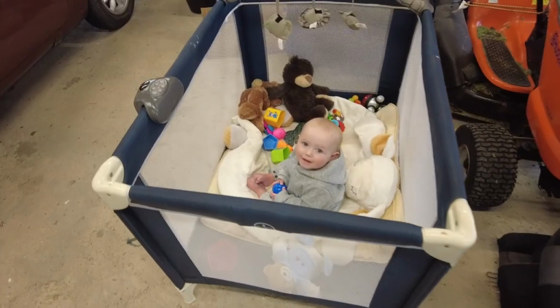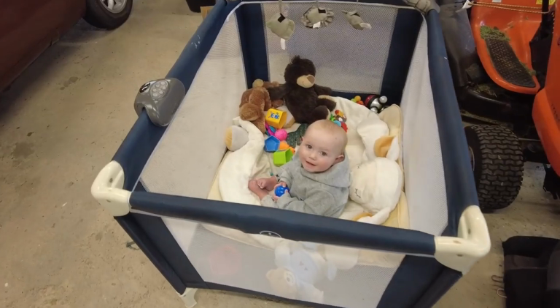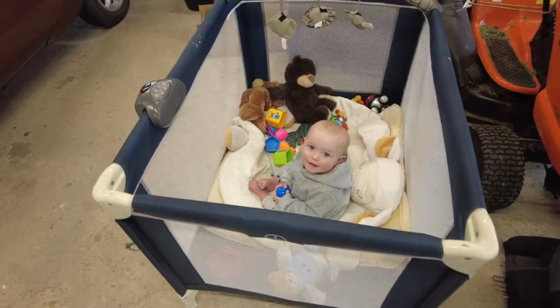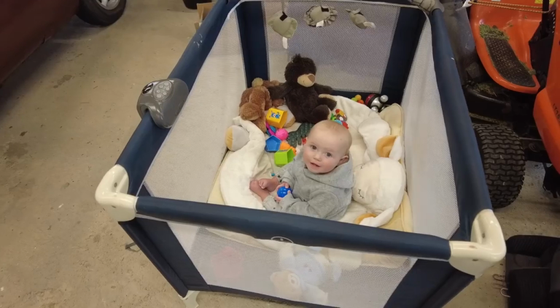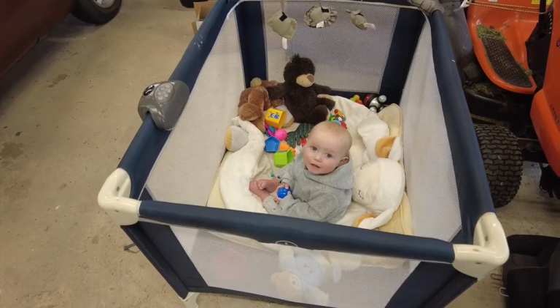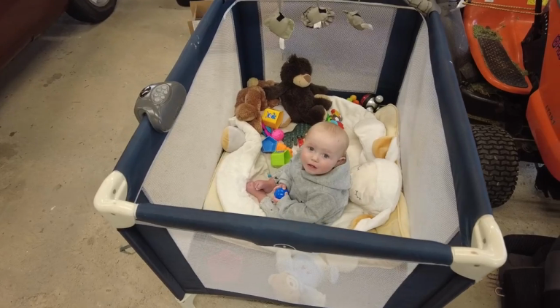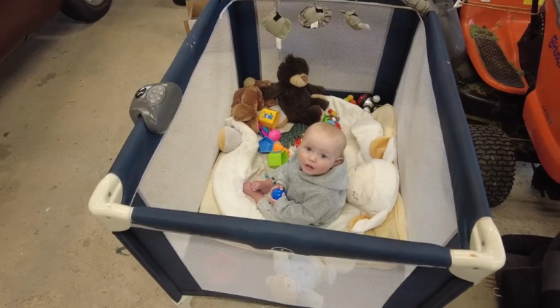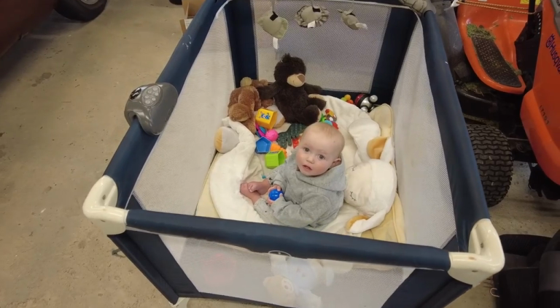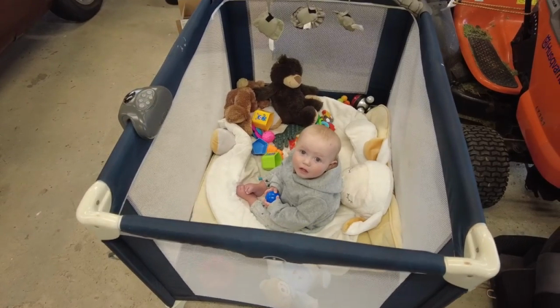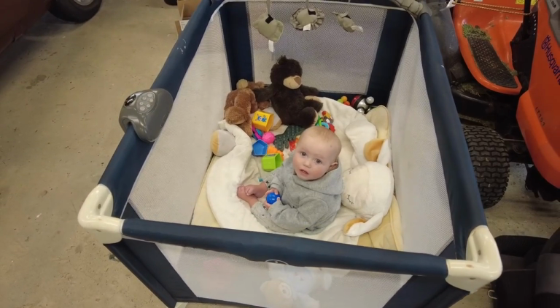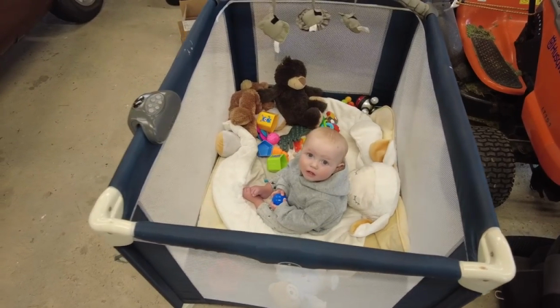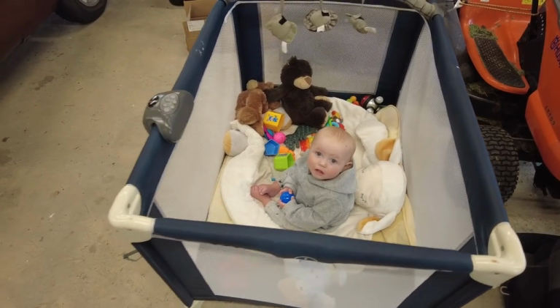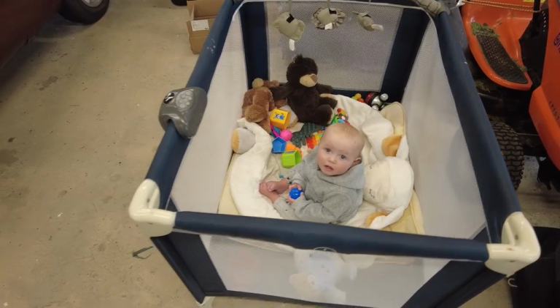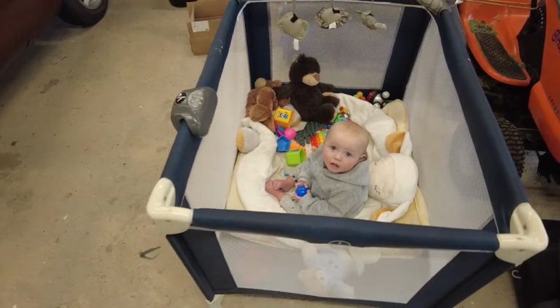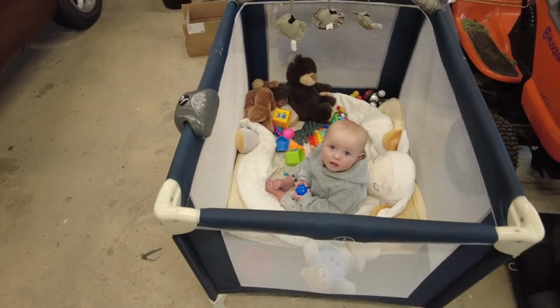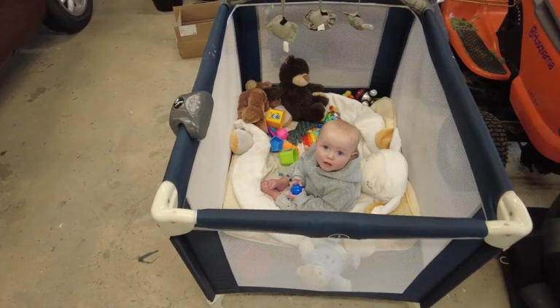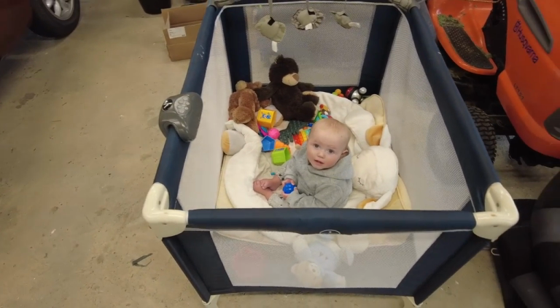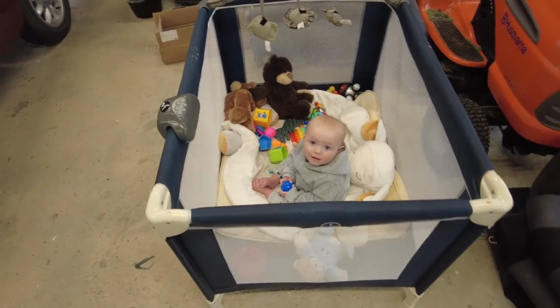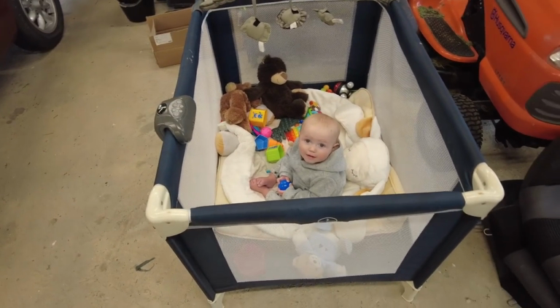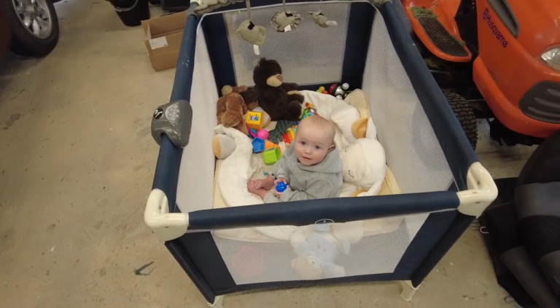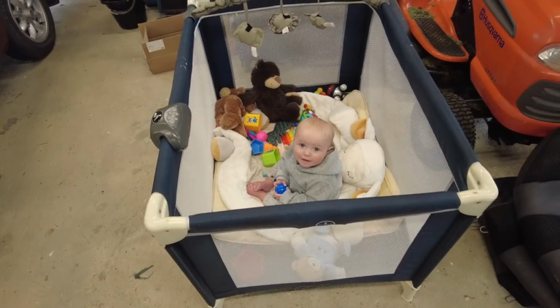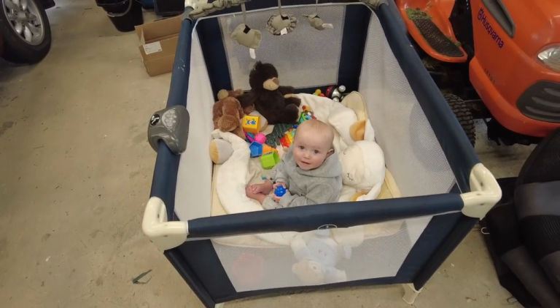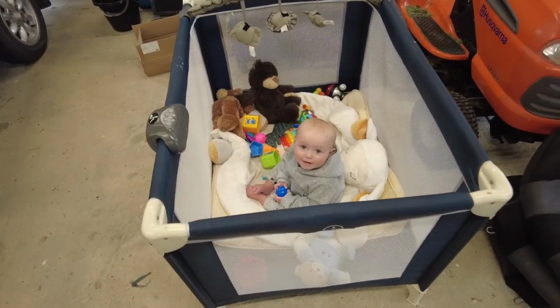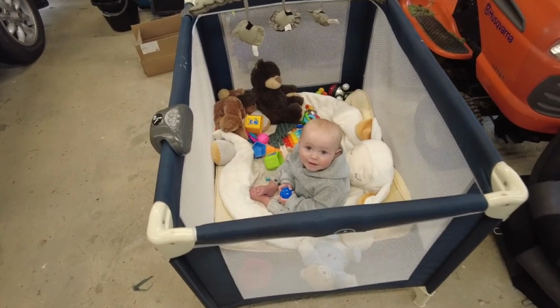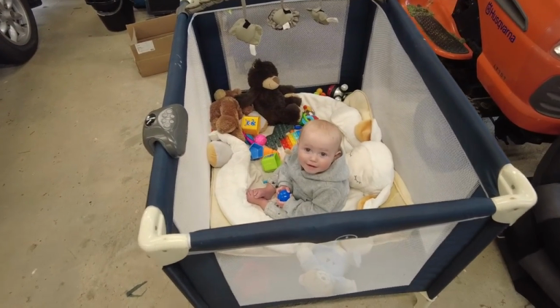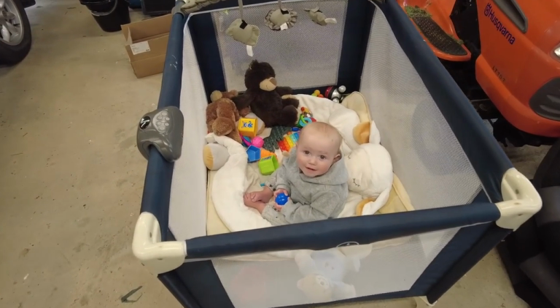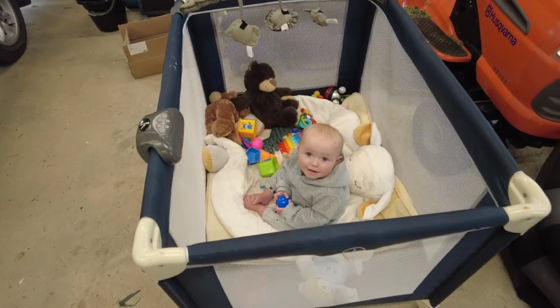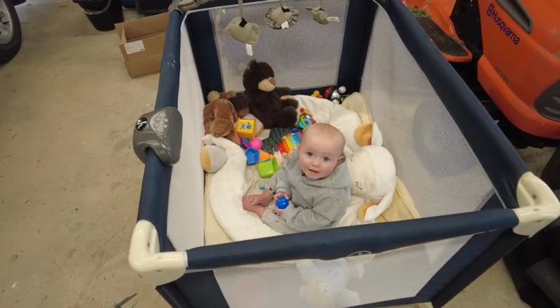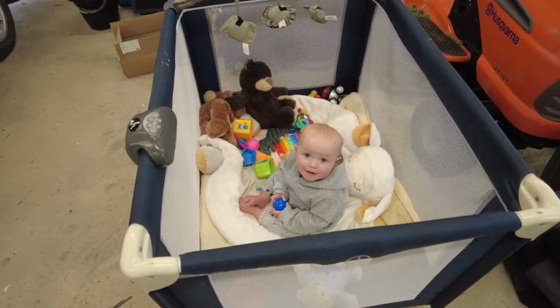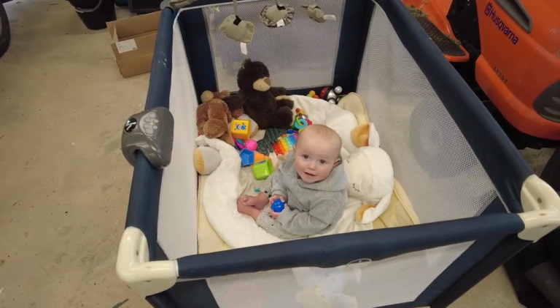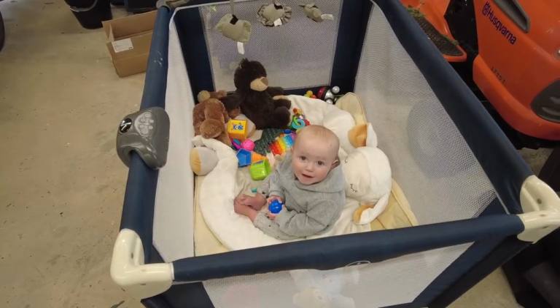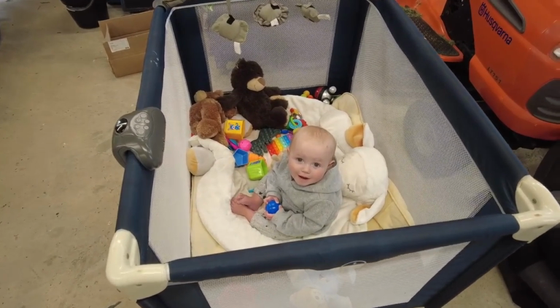I've got my little assistant in the garage with me today keeping me company, so if you hear a little bit of baby talk then you know what it is.